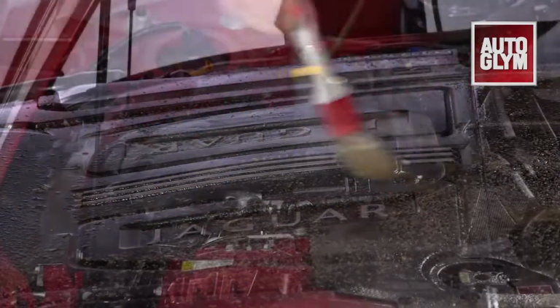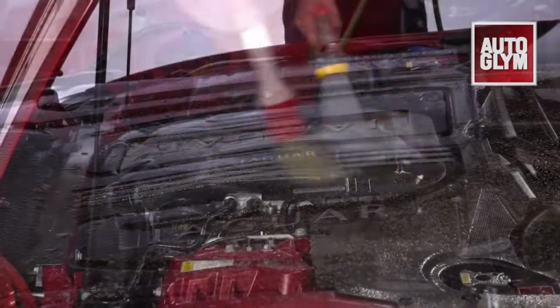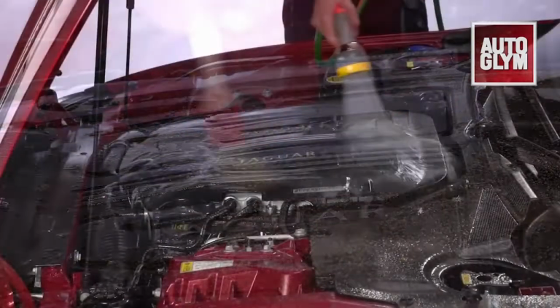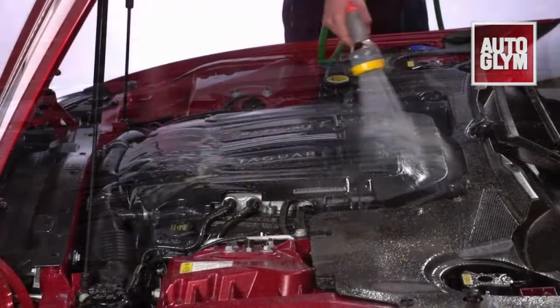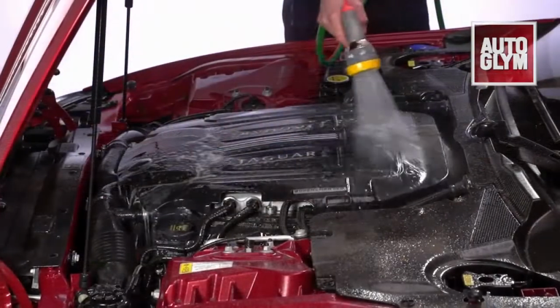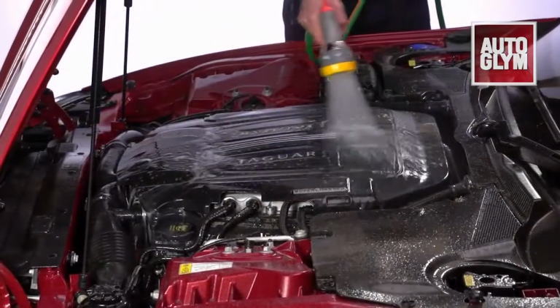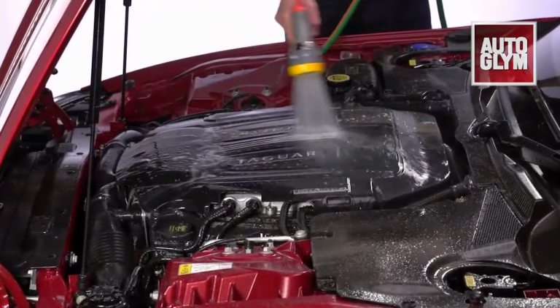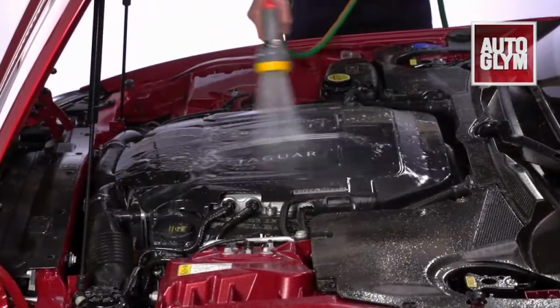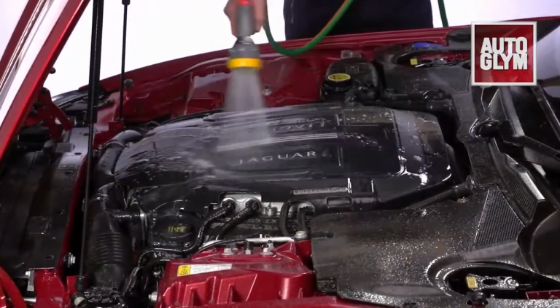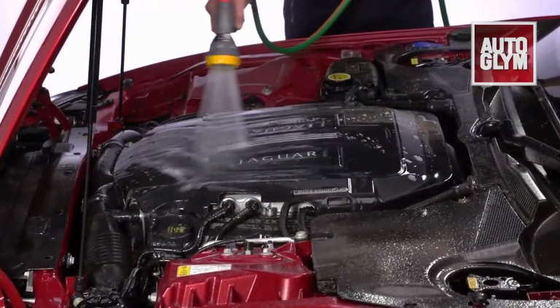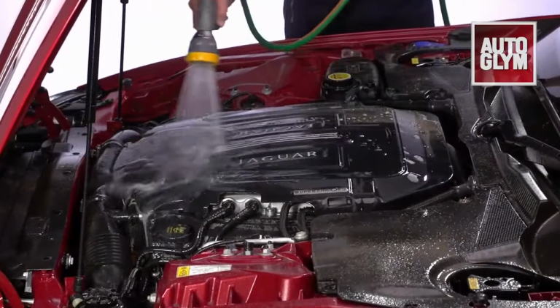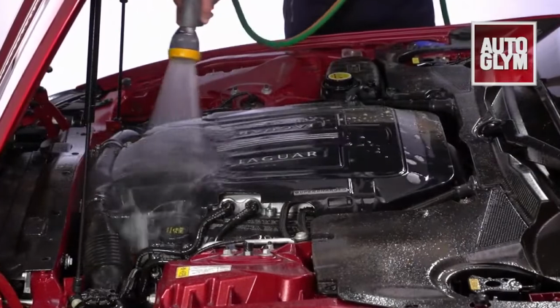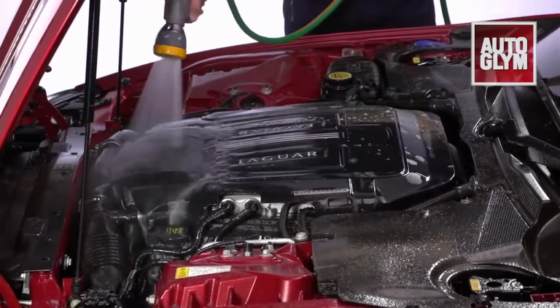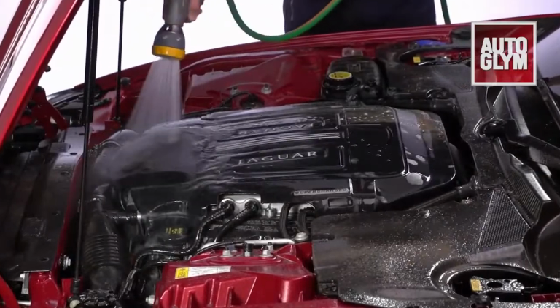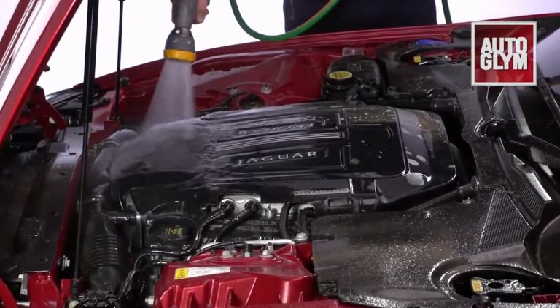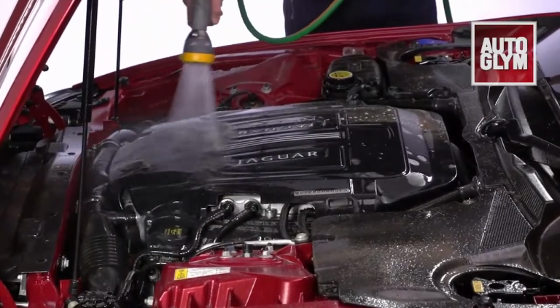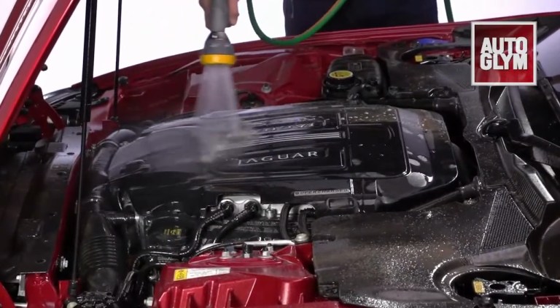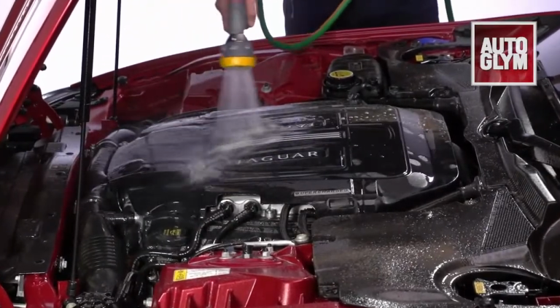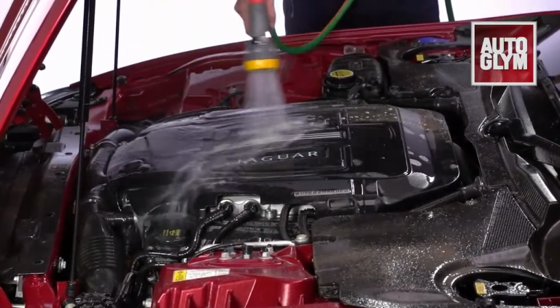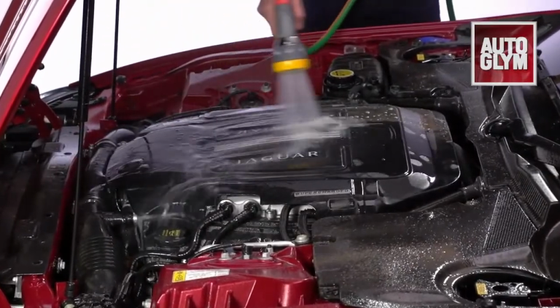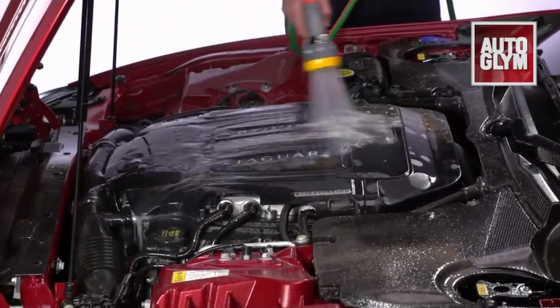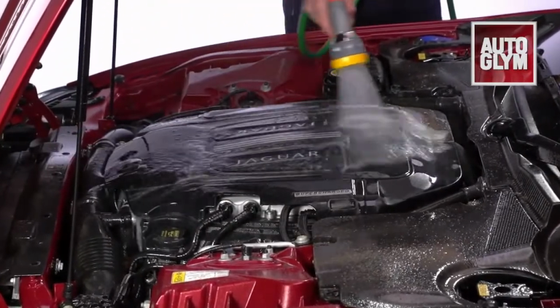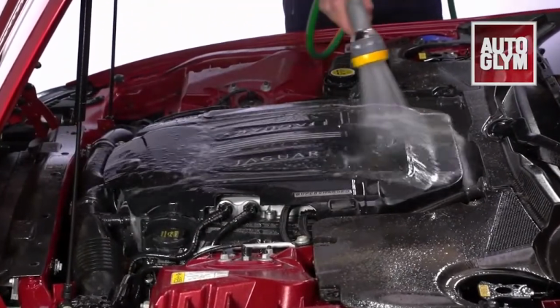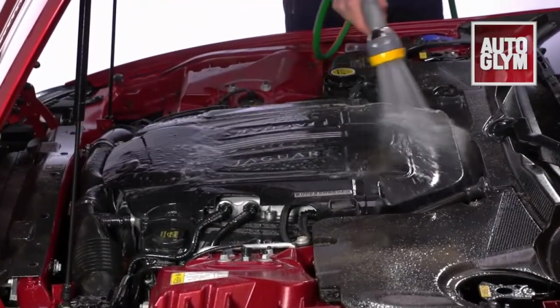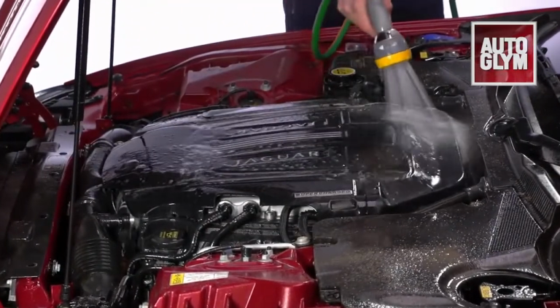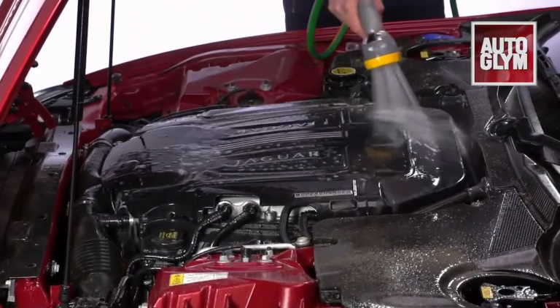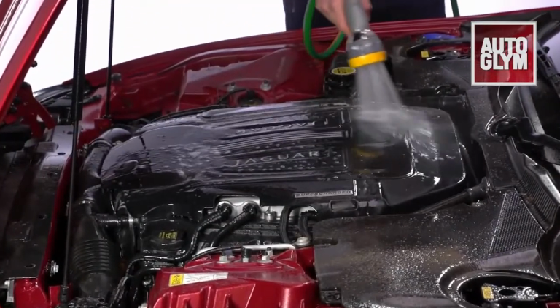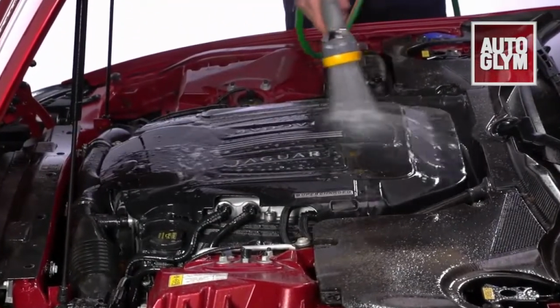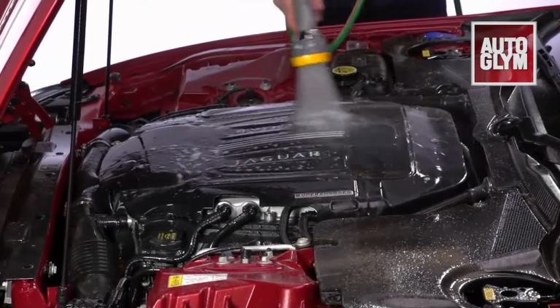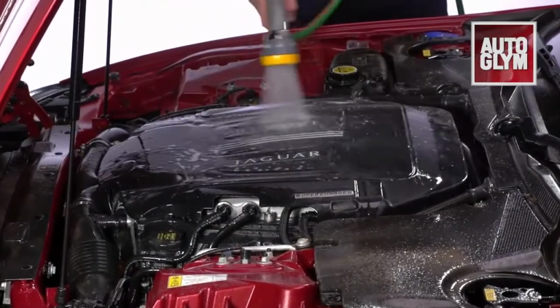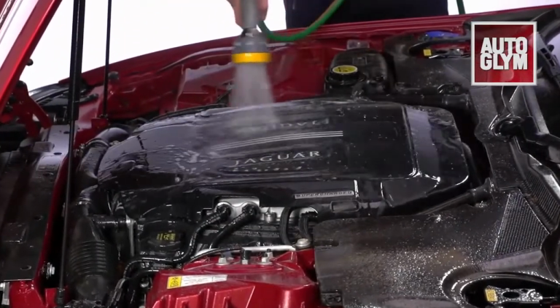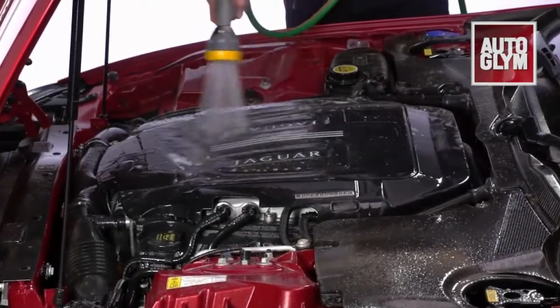Once the engine is fully cleaned, rinse the foam away with a low pressure hose to reveal a gleaming engine.